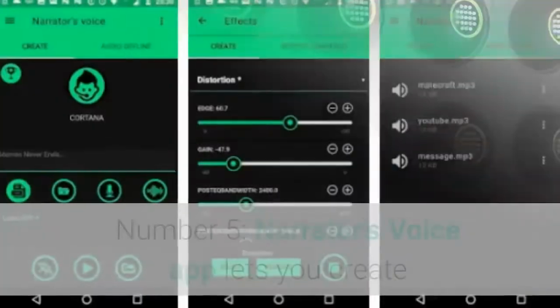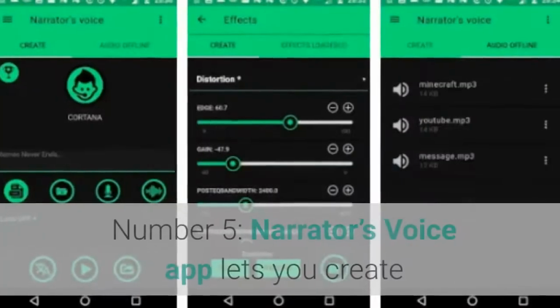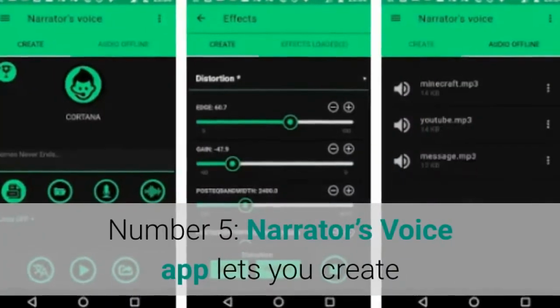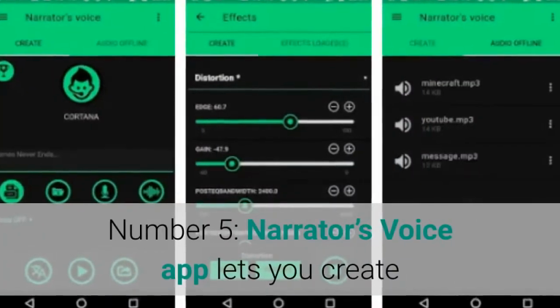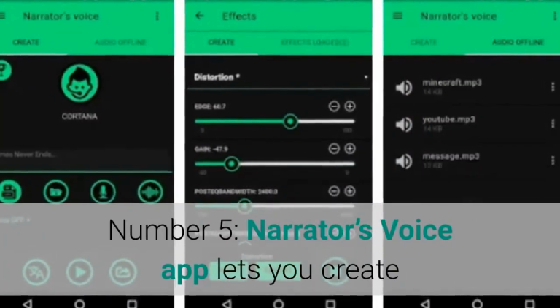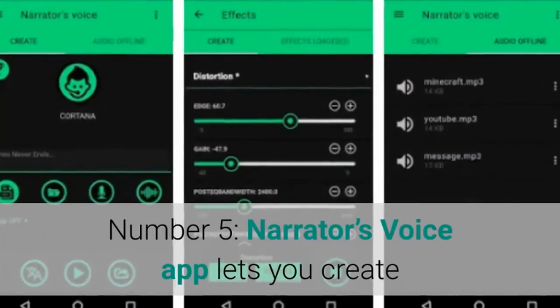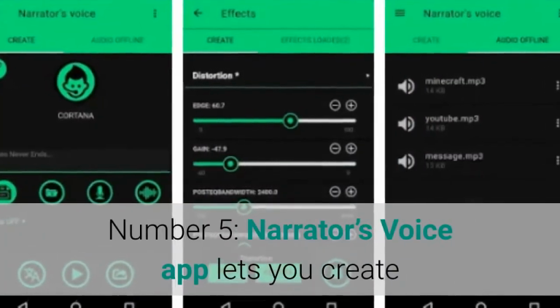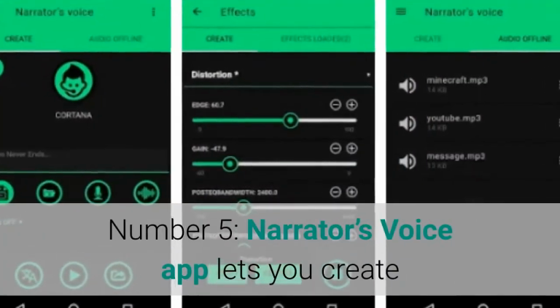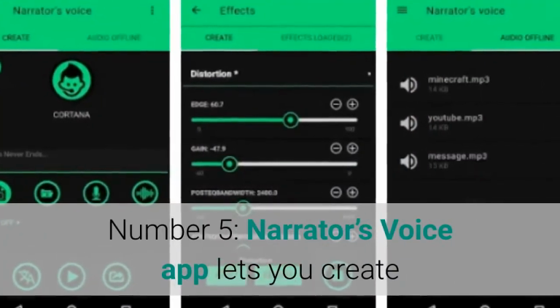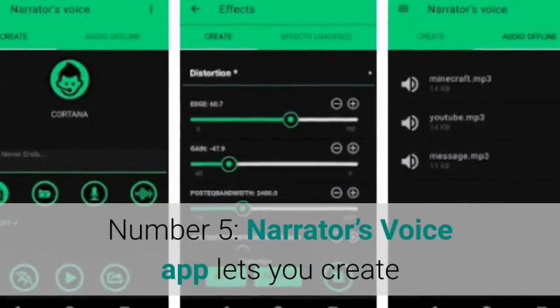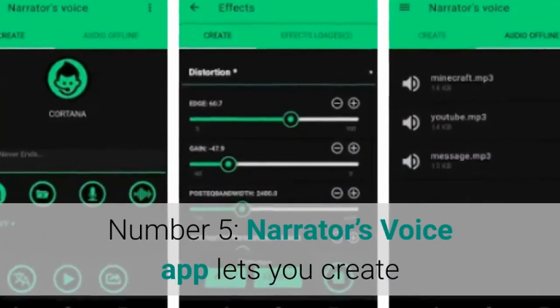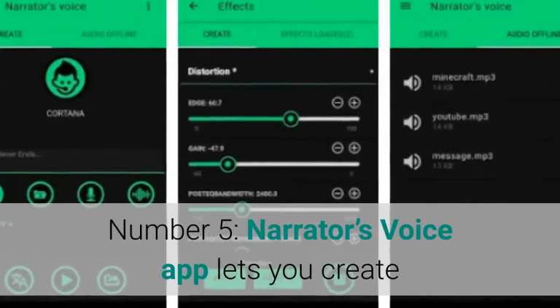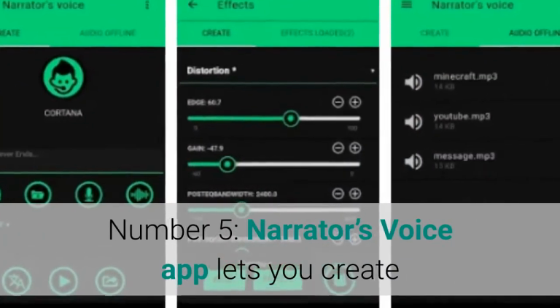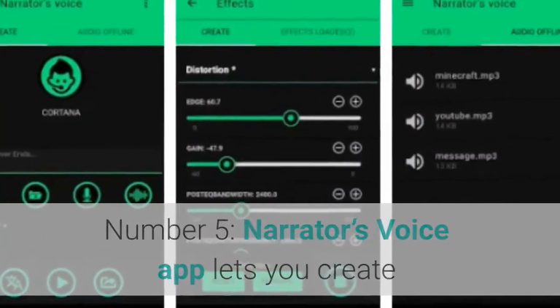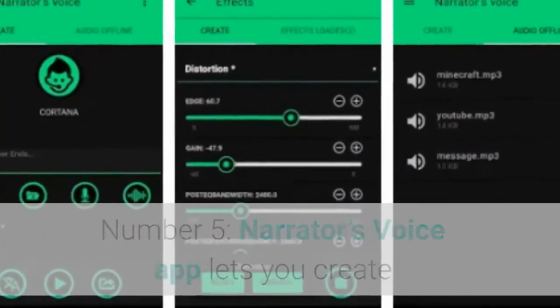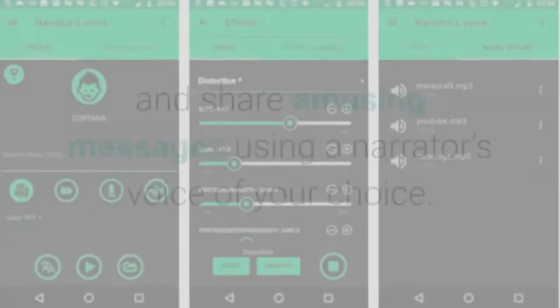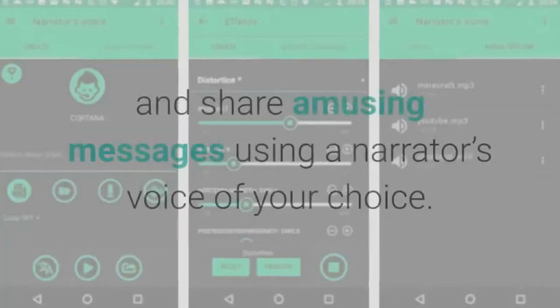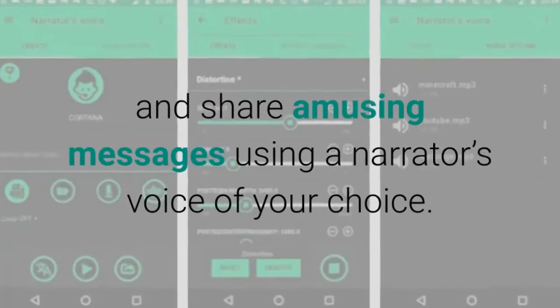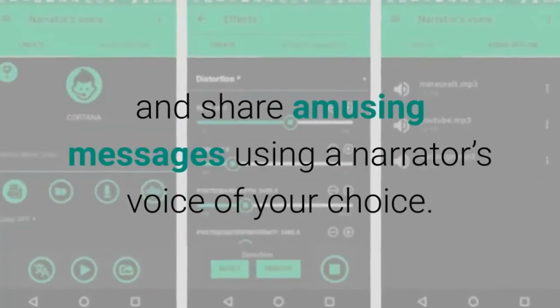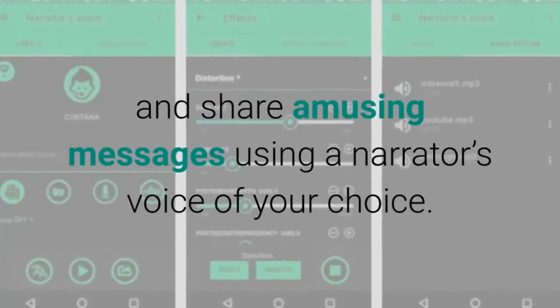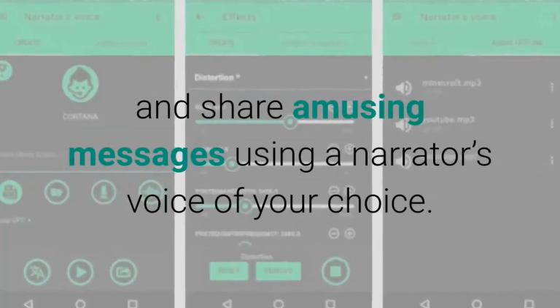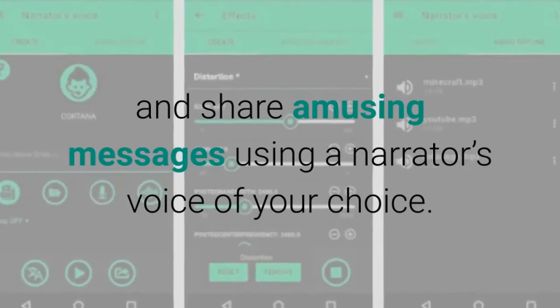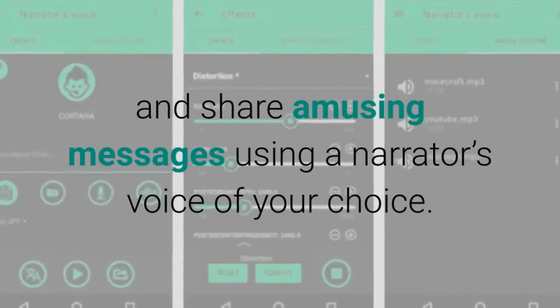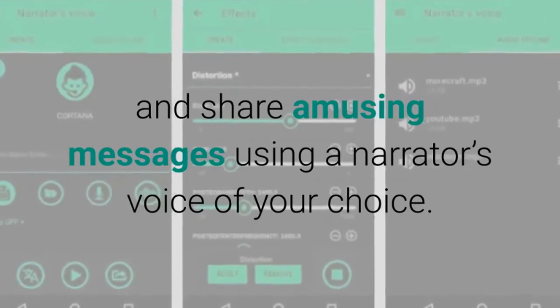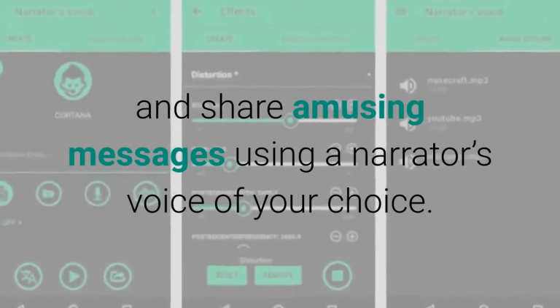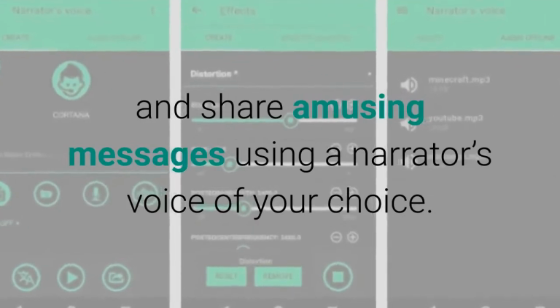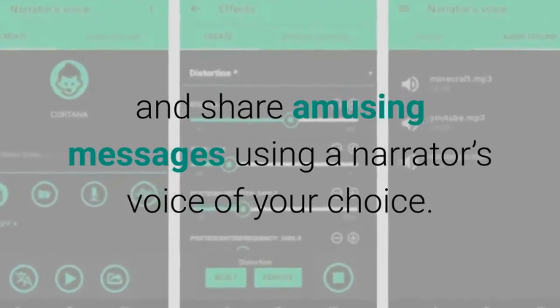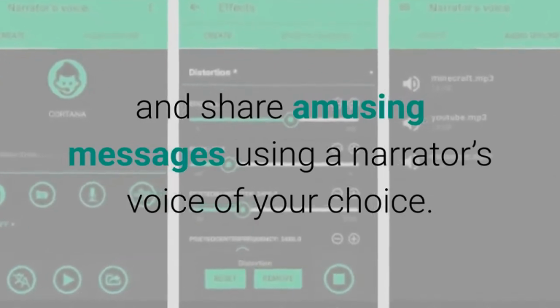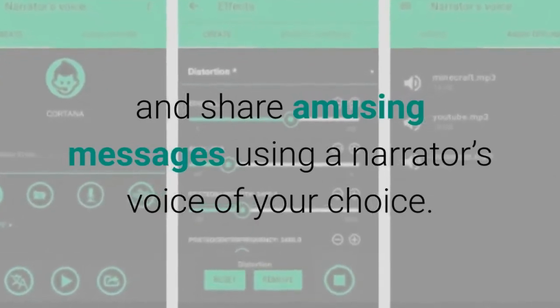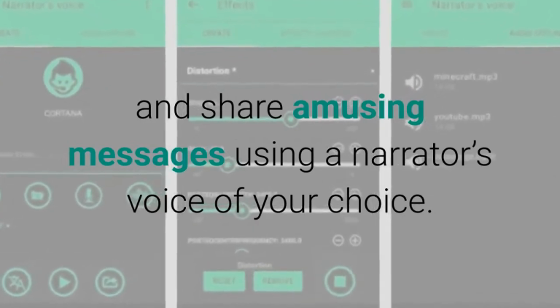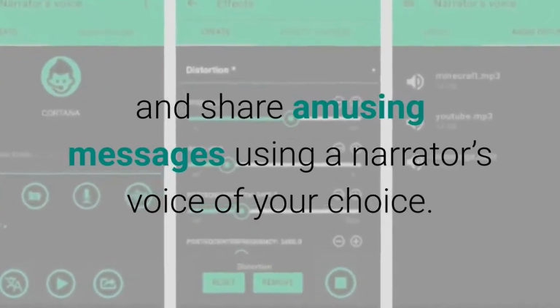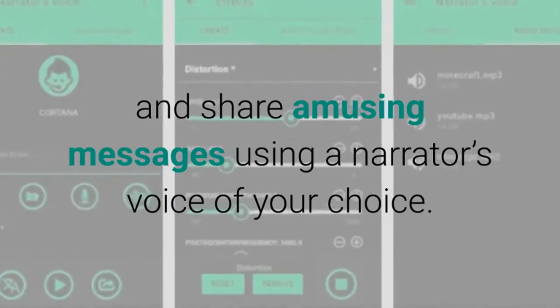Number 5: Narrator's Voice app lets you create and share amusing messages using a narrator's voice of your choice.